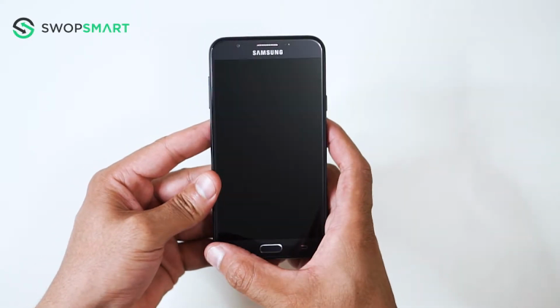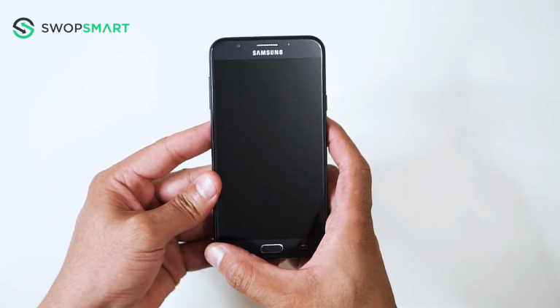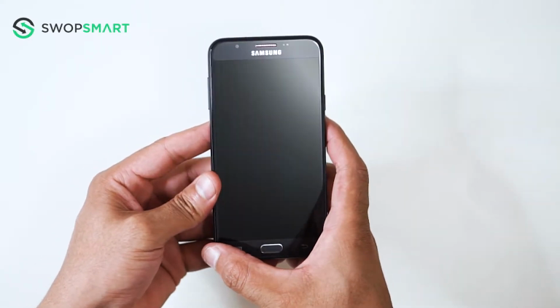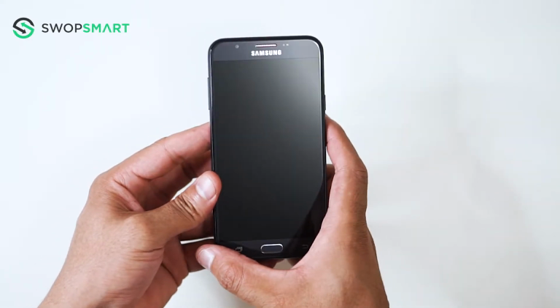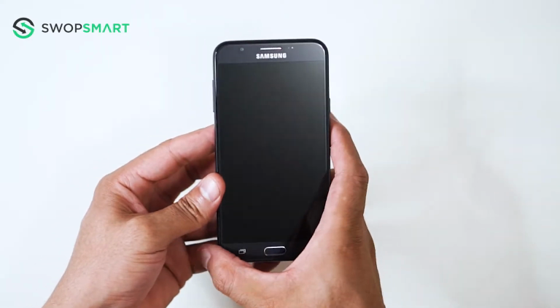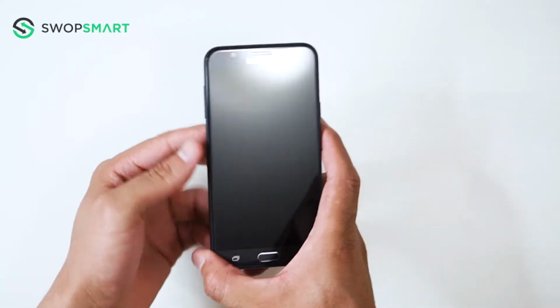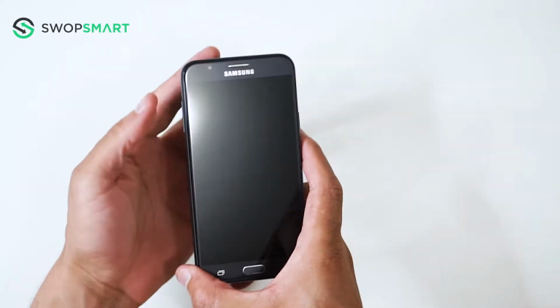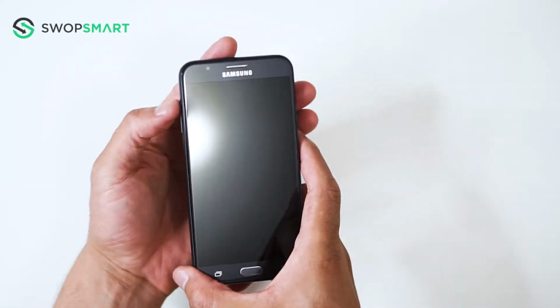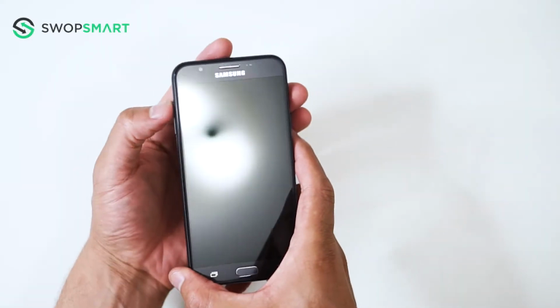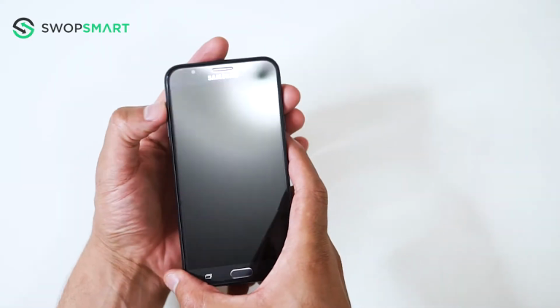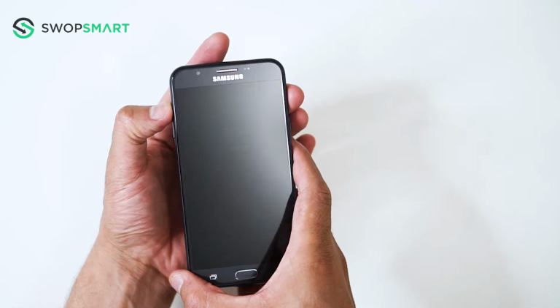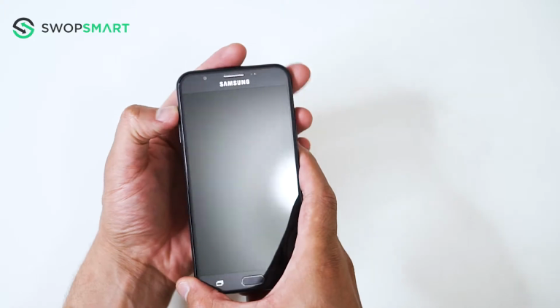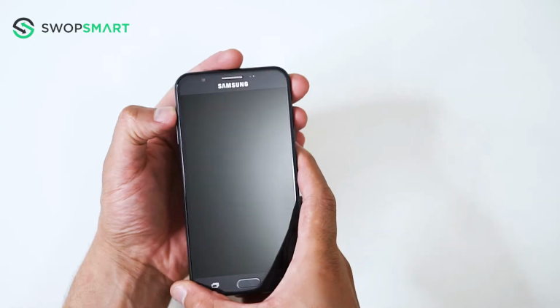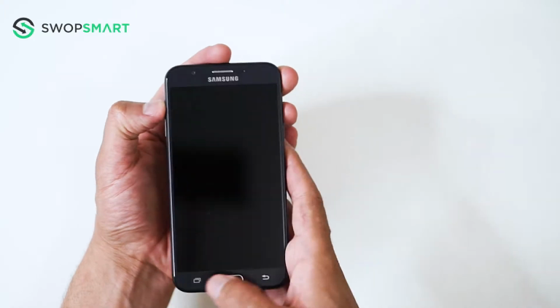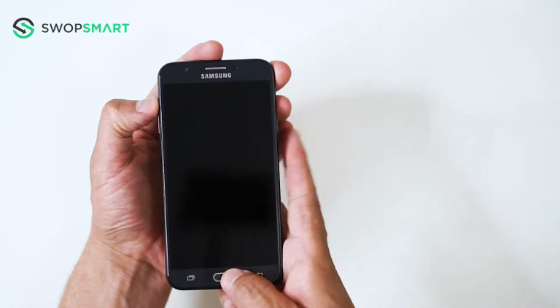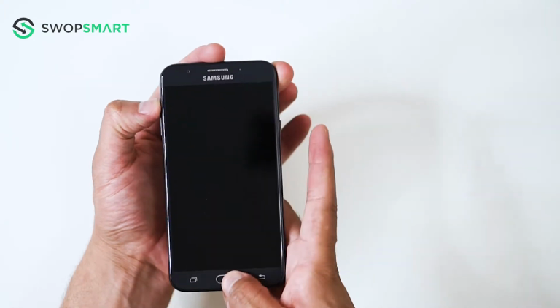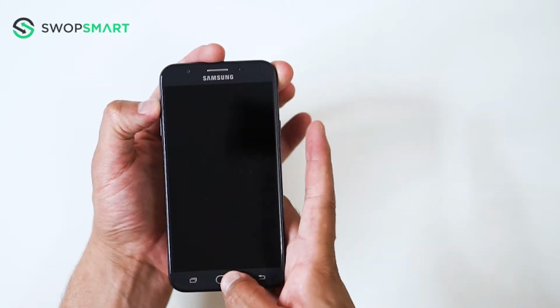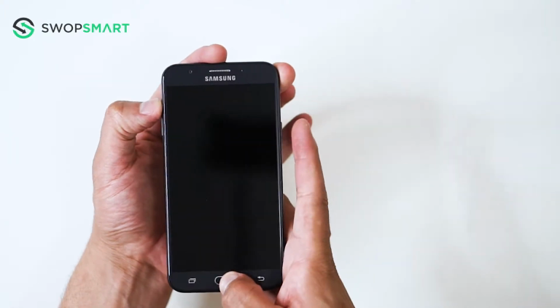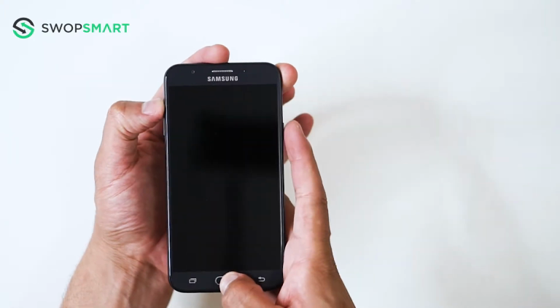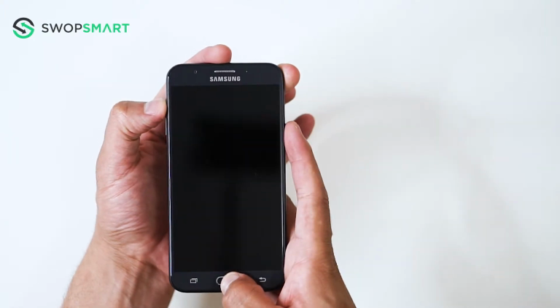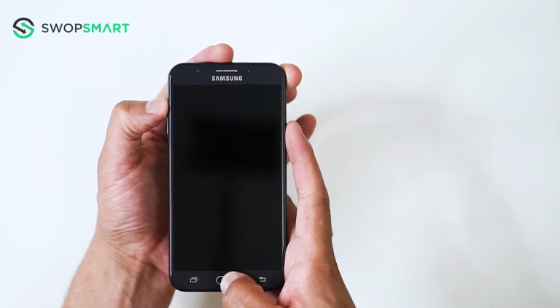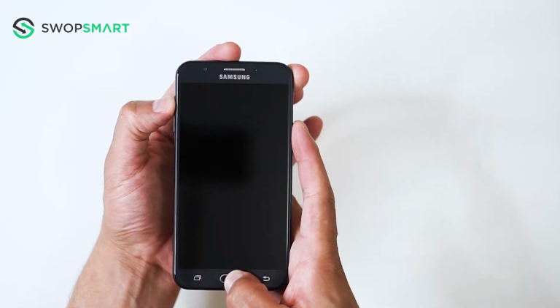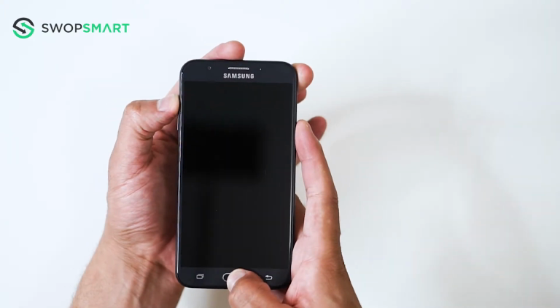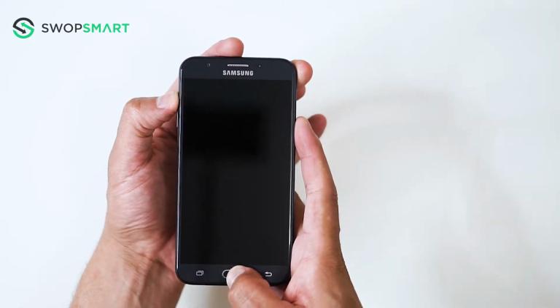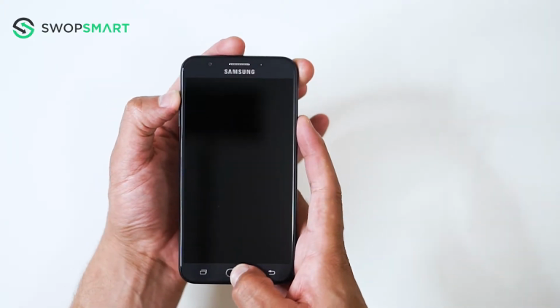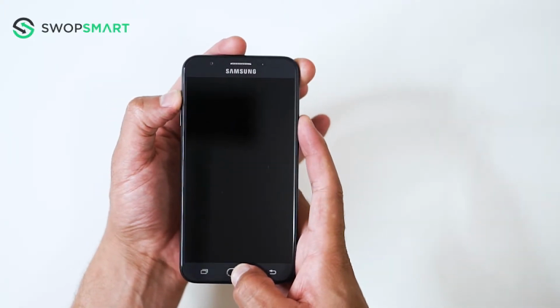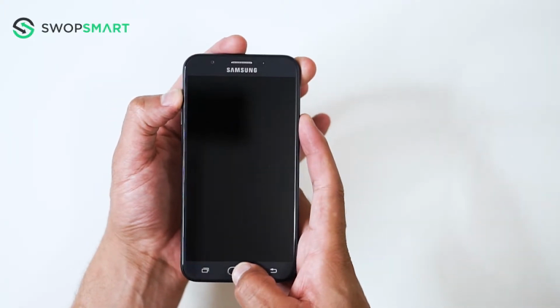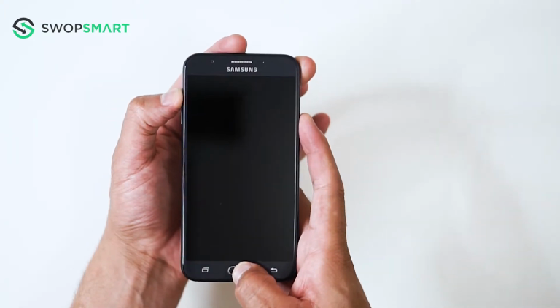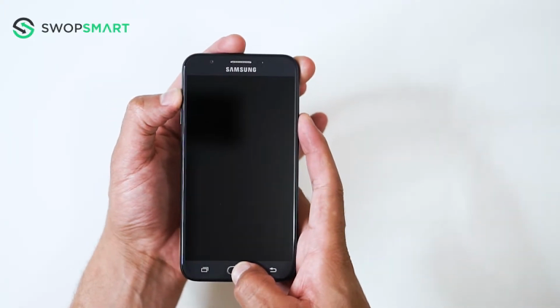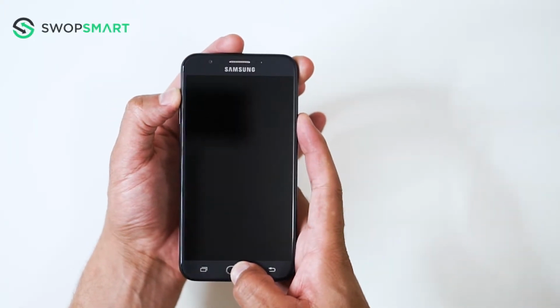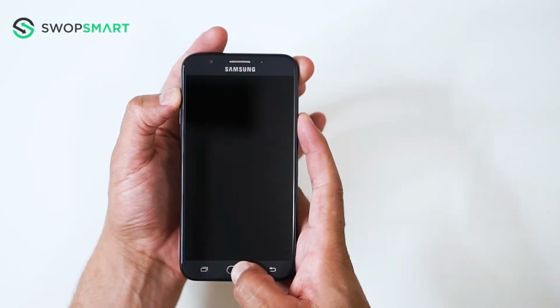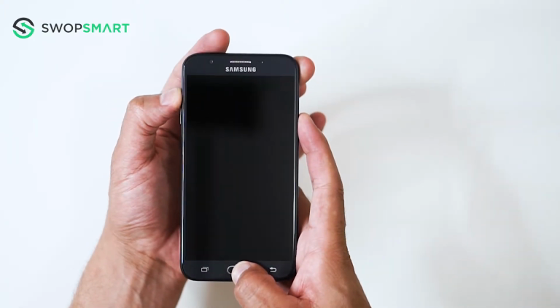First, hold the volume up button, now the home button, and finally the power button until the Samsung logo appears.